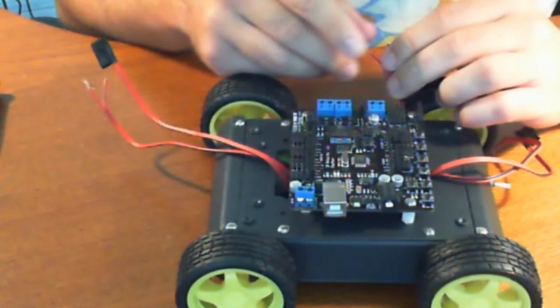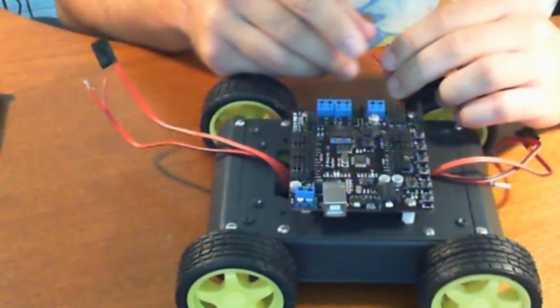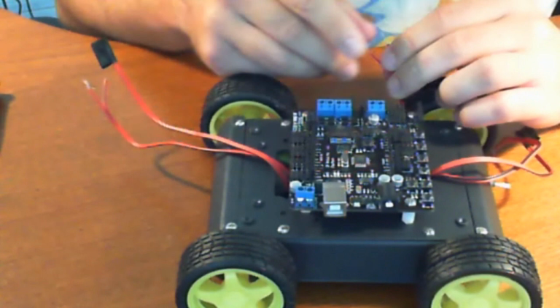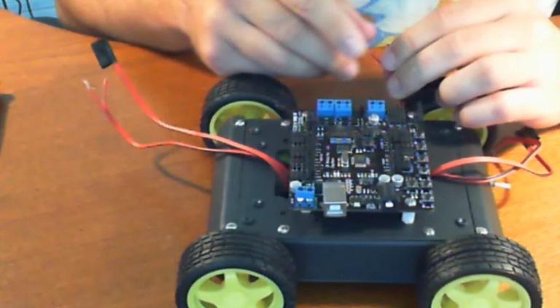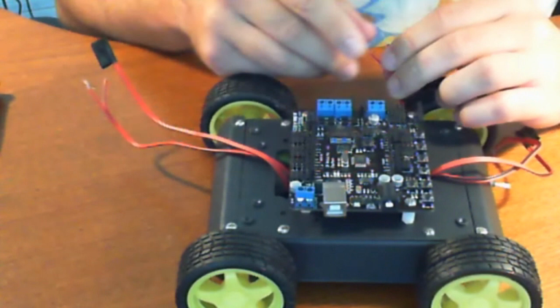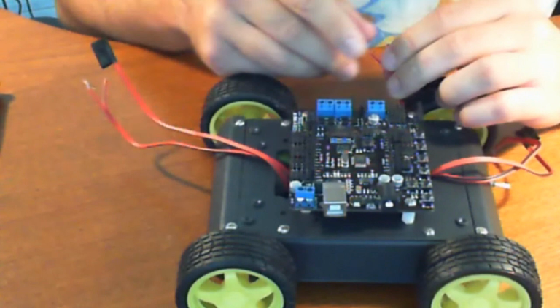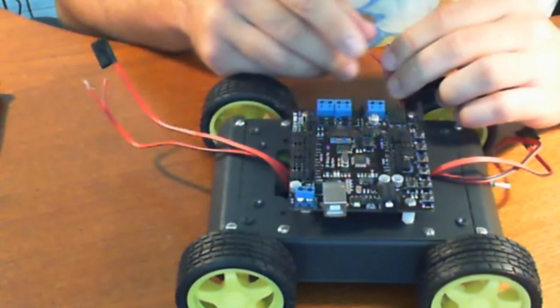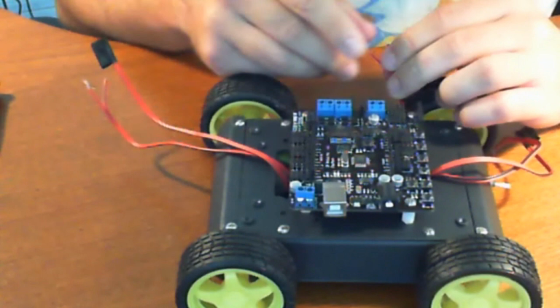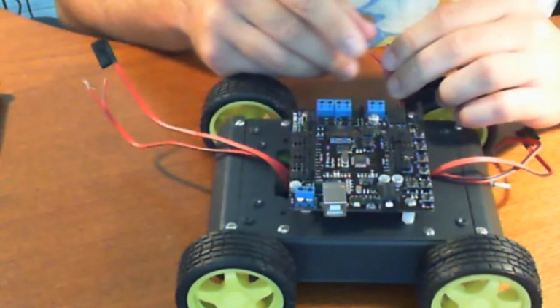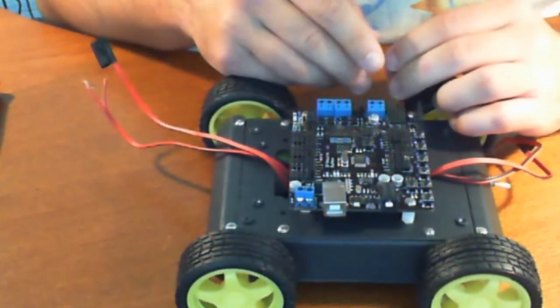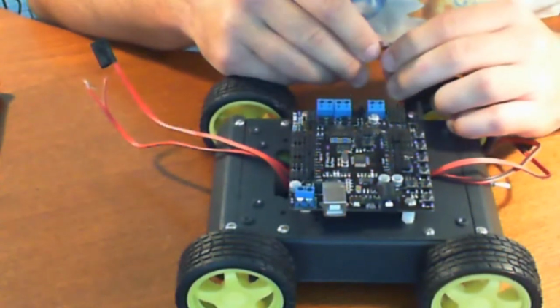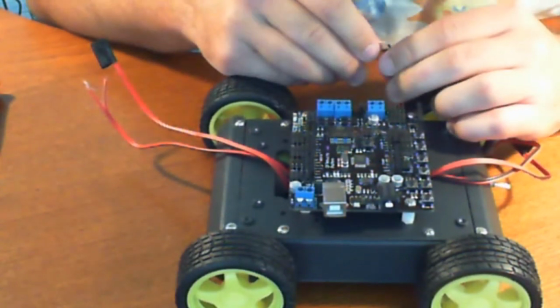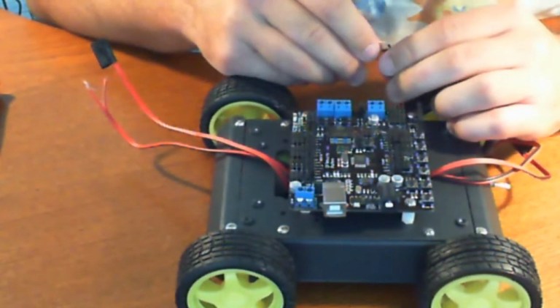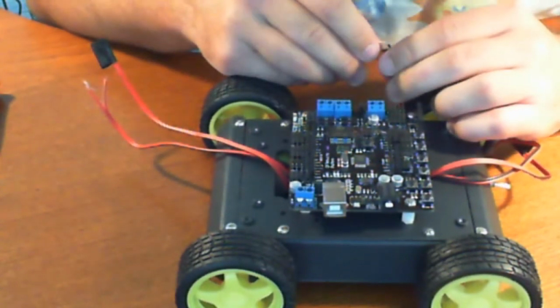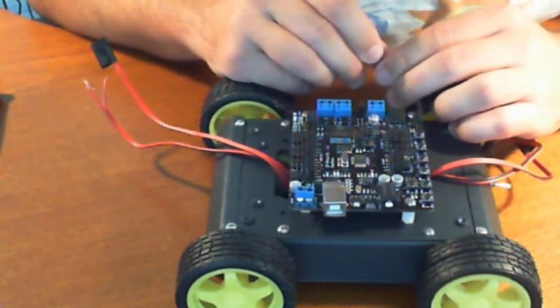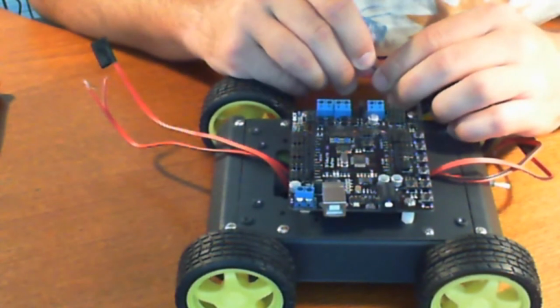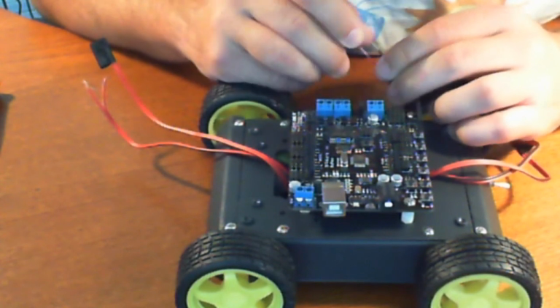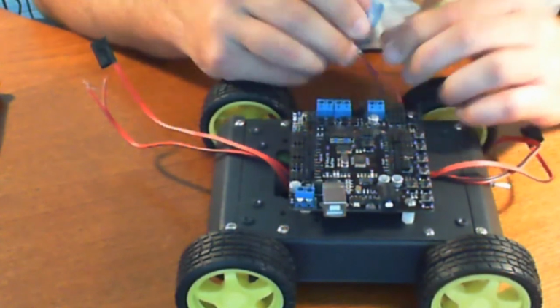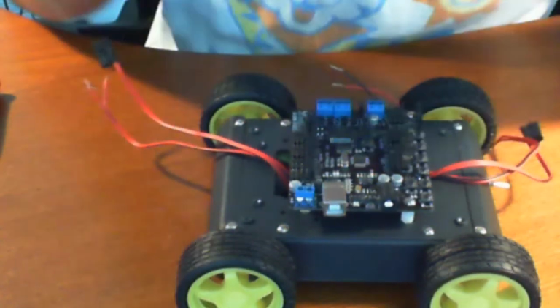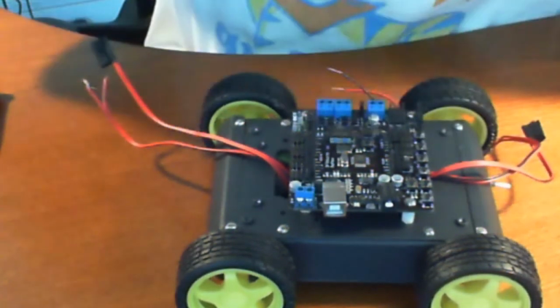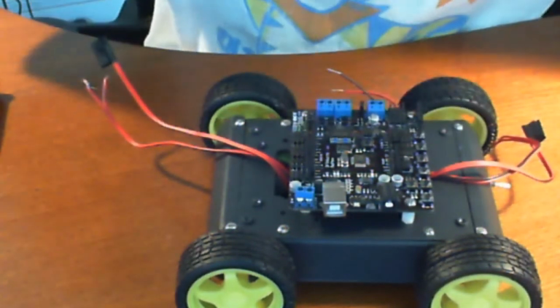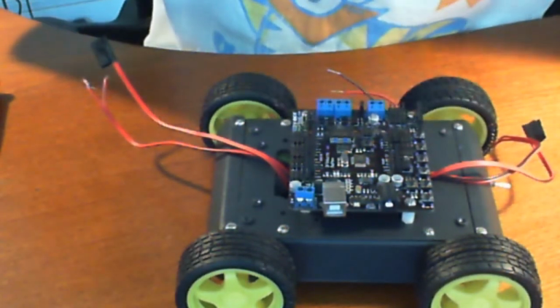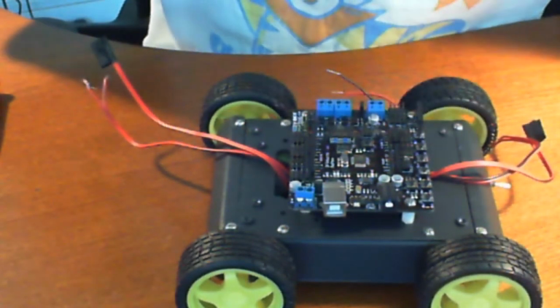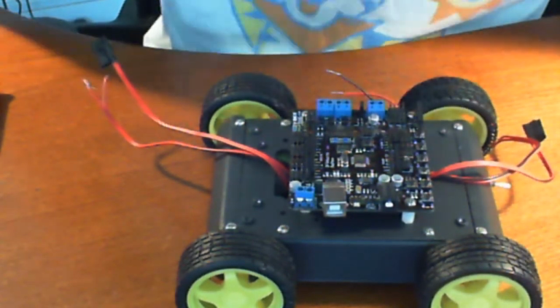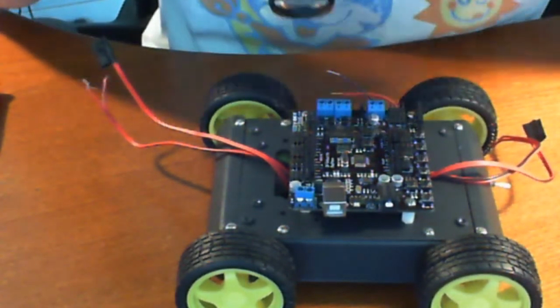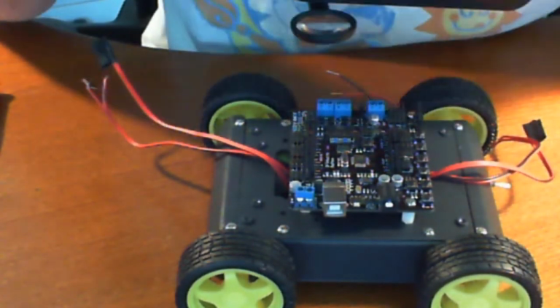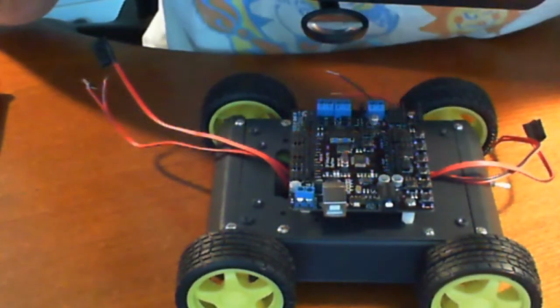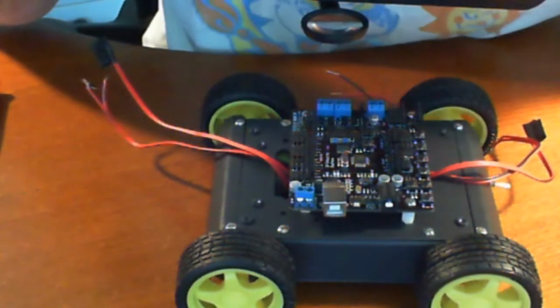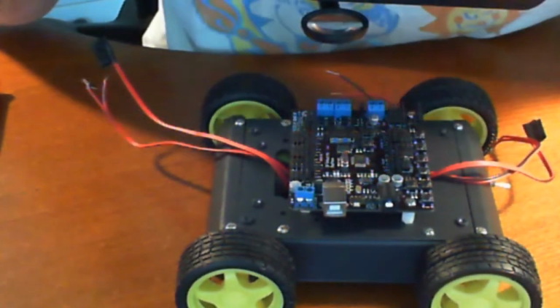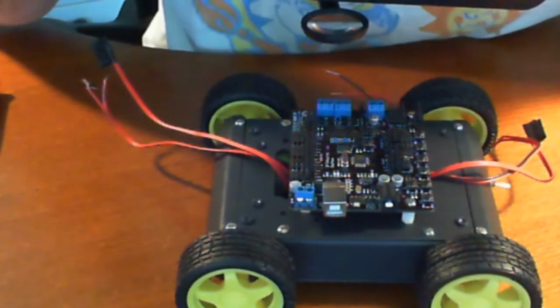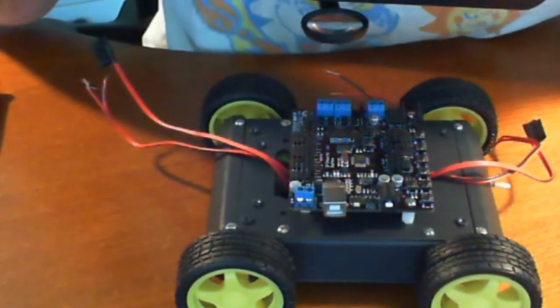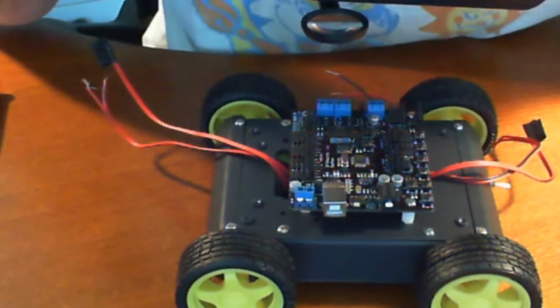Now it's important that you hook this up correctly. Take note of the ground pins and the voltage pins.